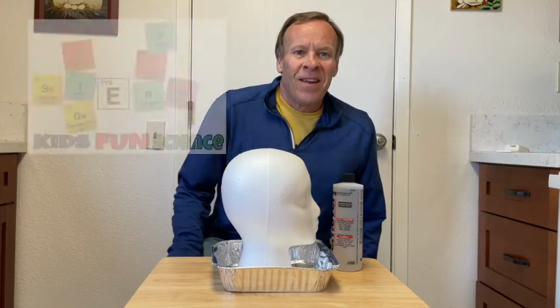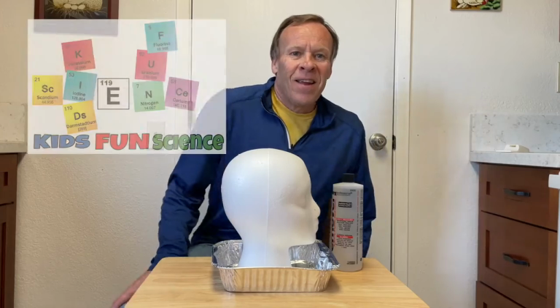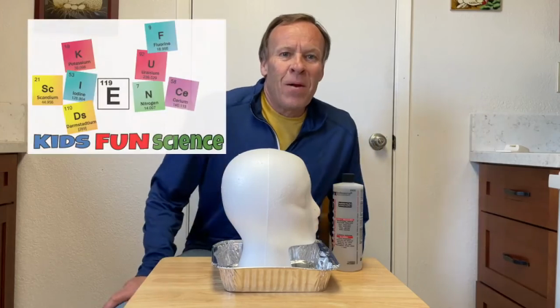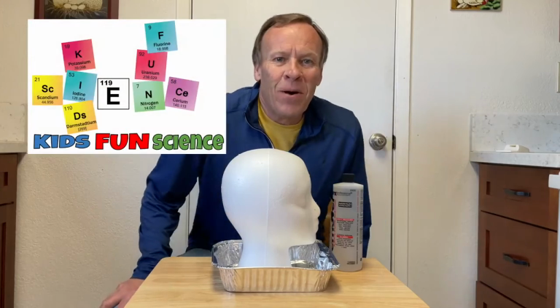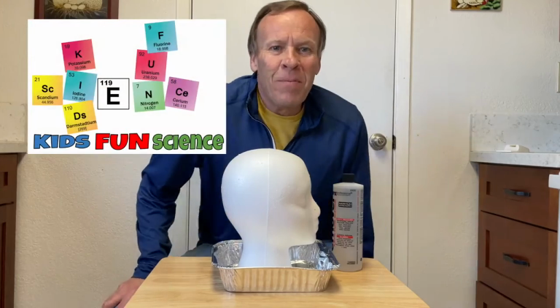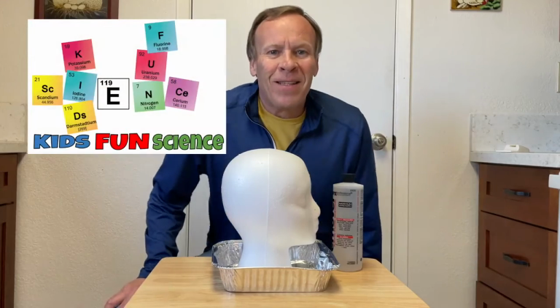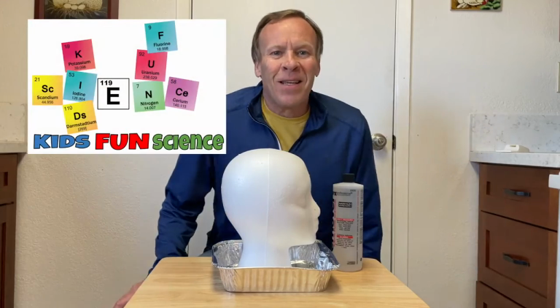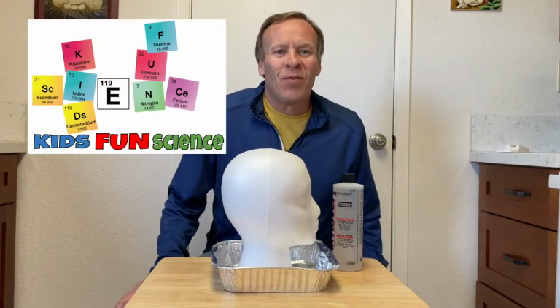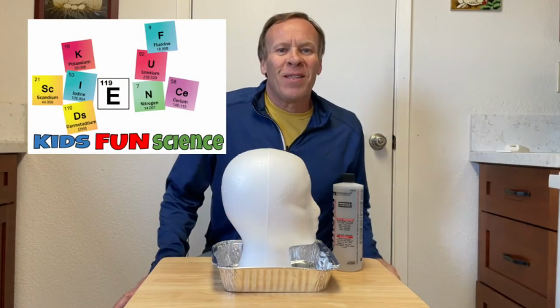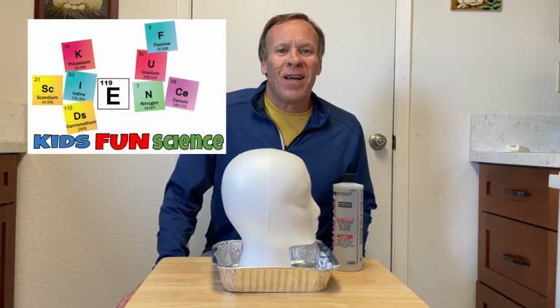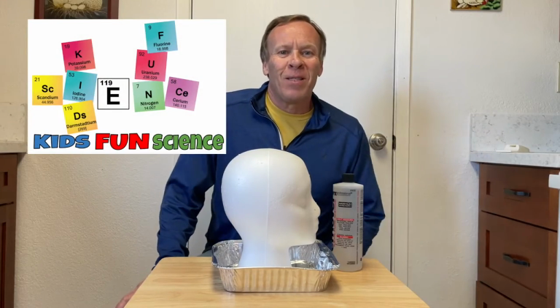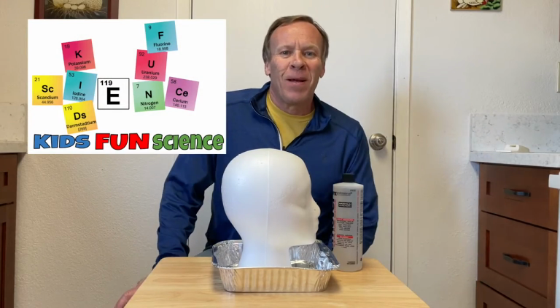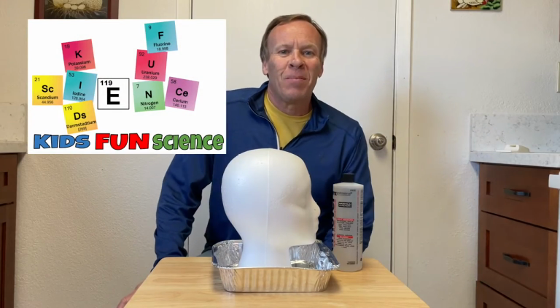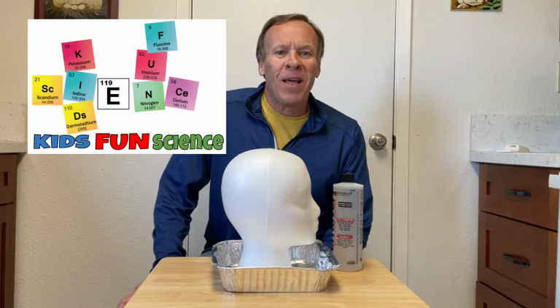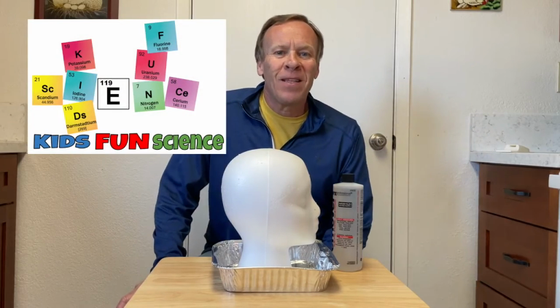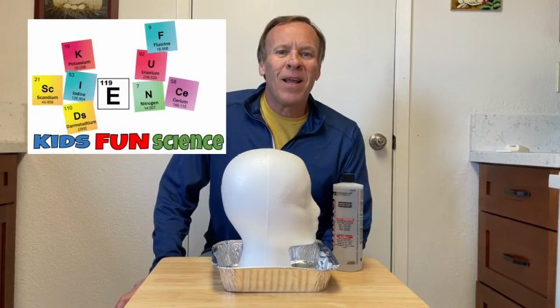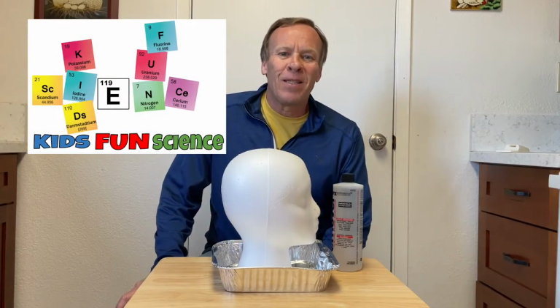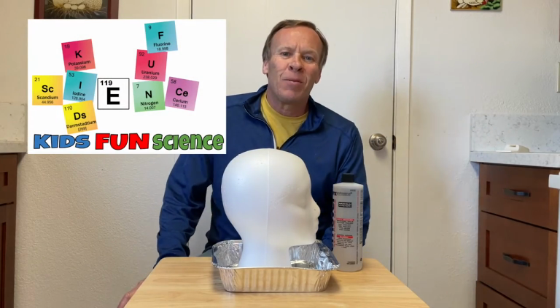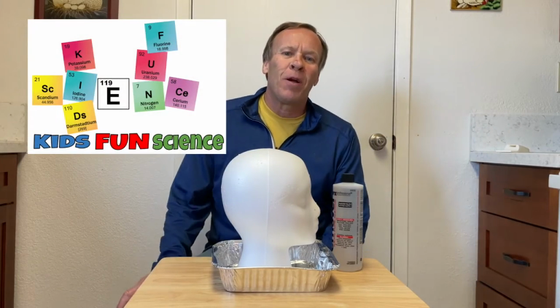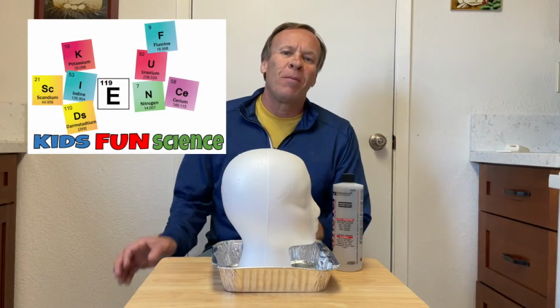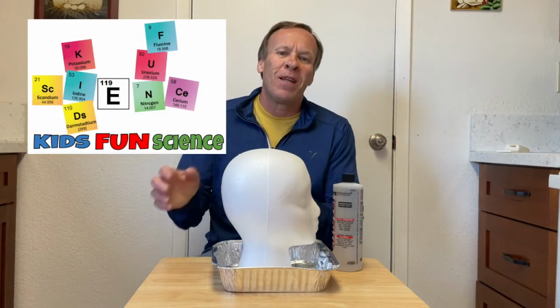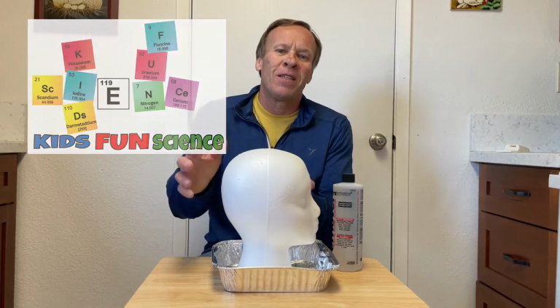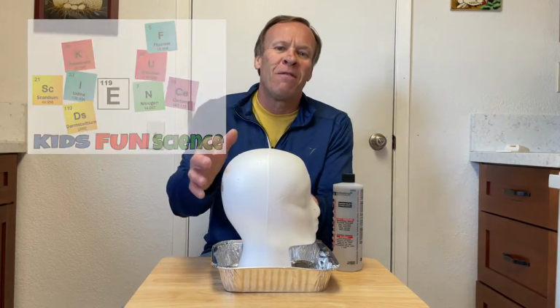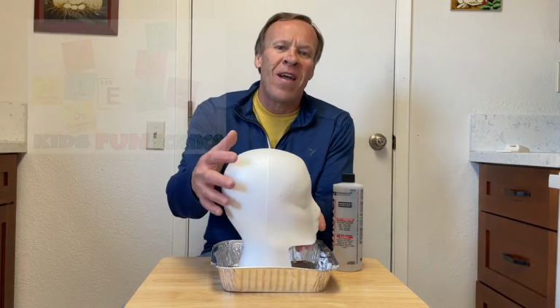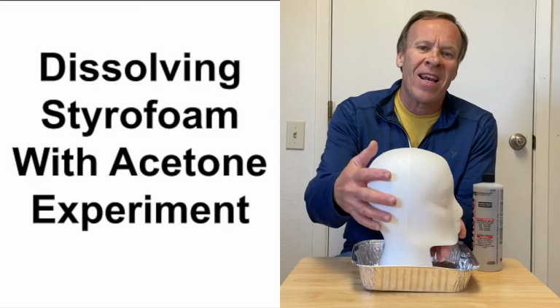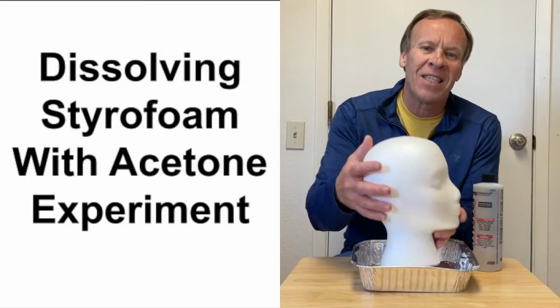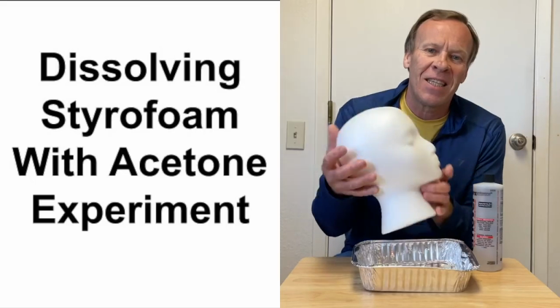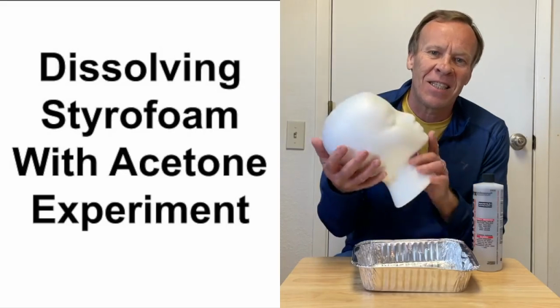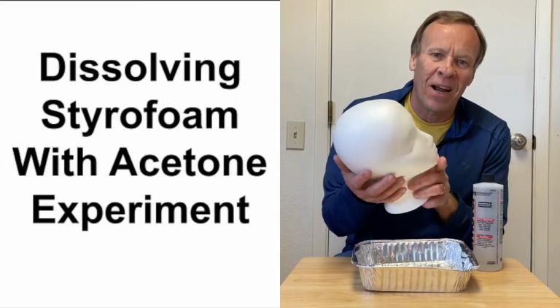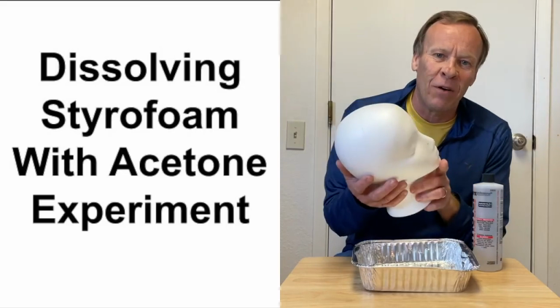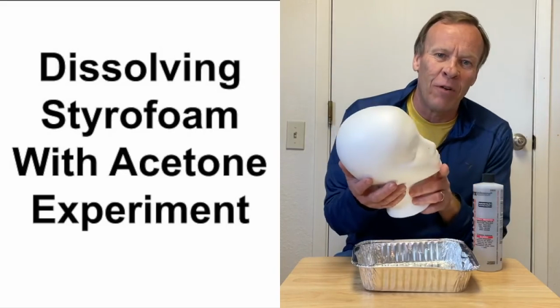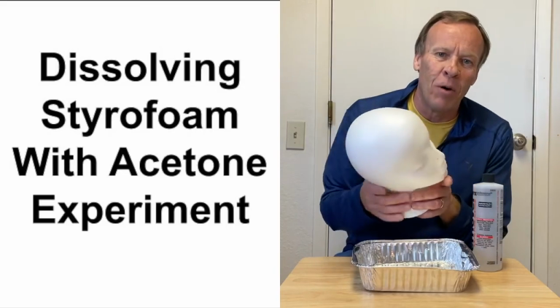Hey, welcome back to Kids Find Science. My name is Ken. Today's experiment is the vanishing styrofoam.